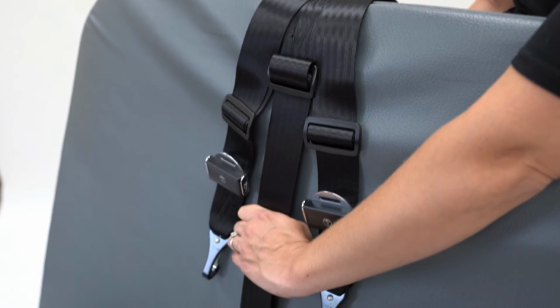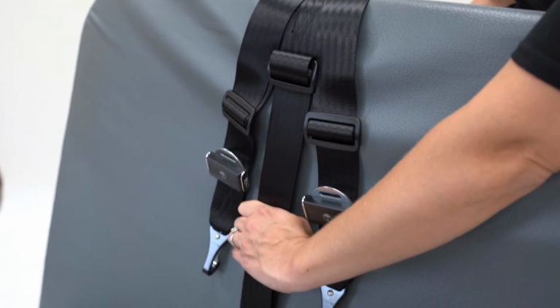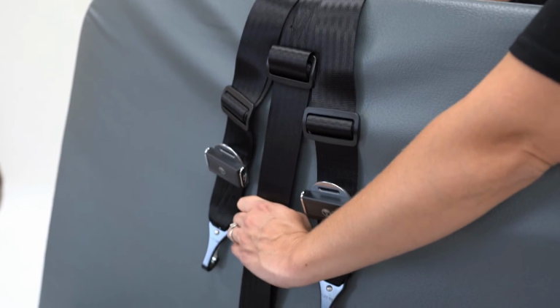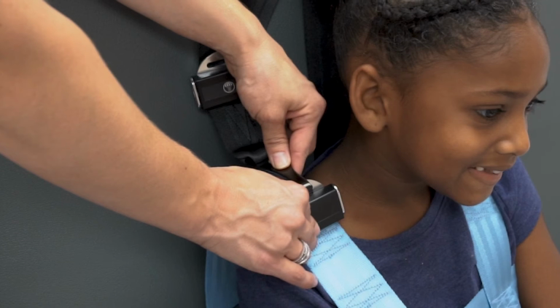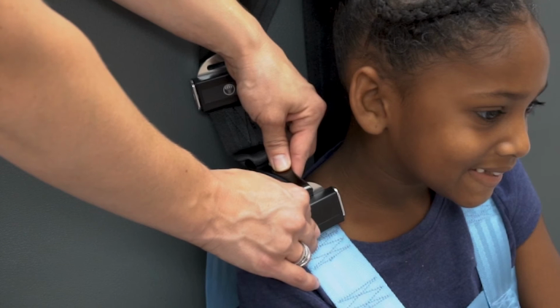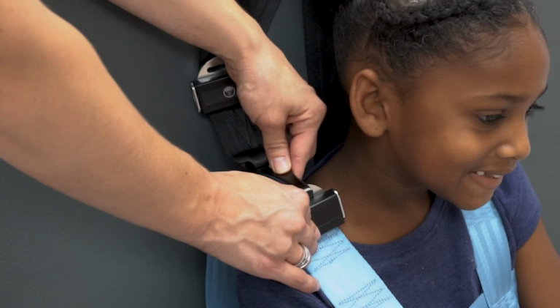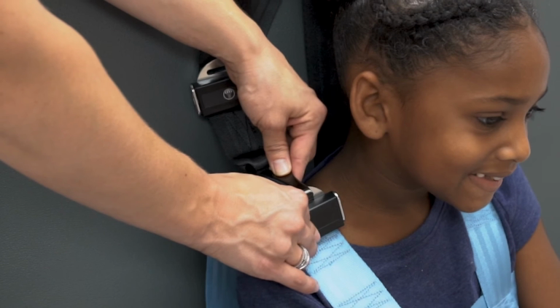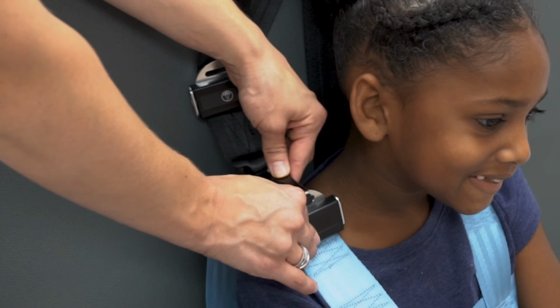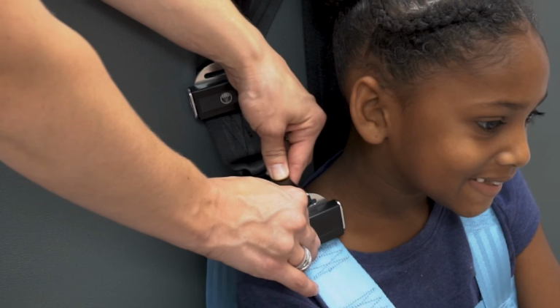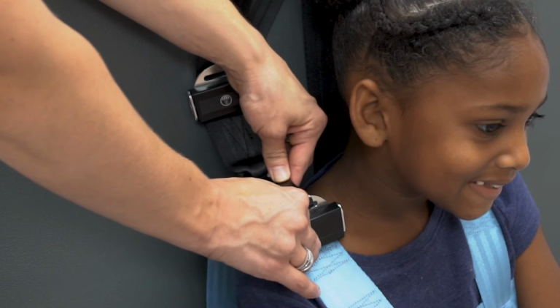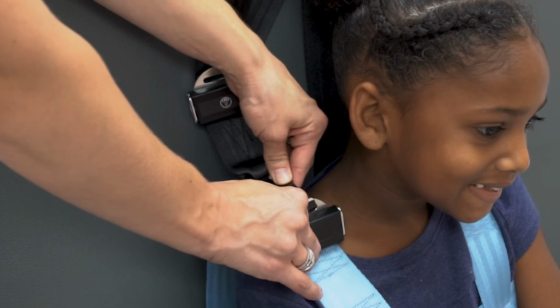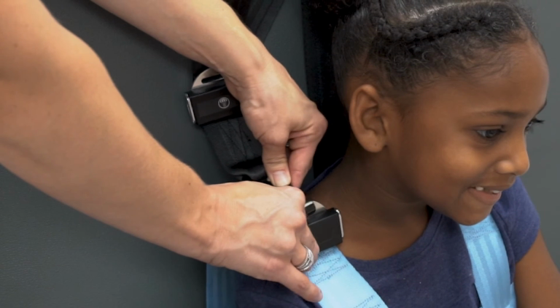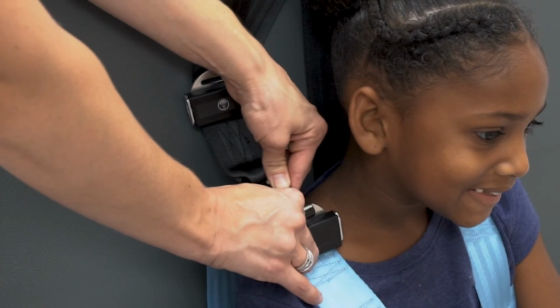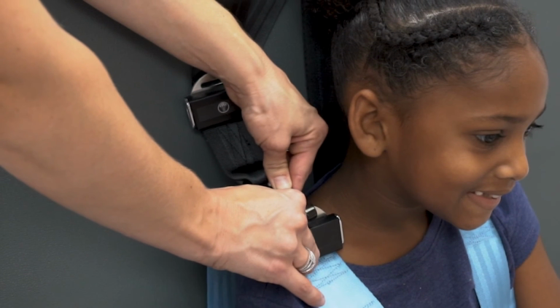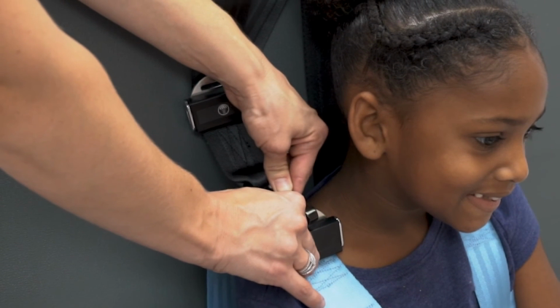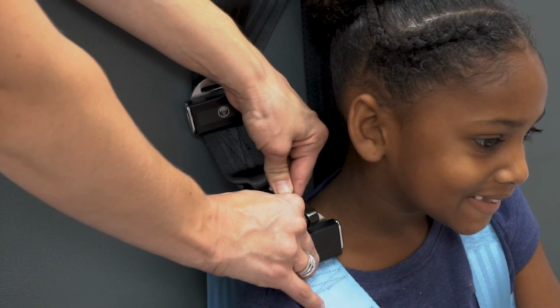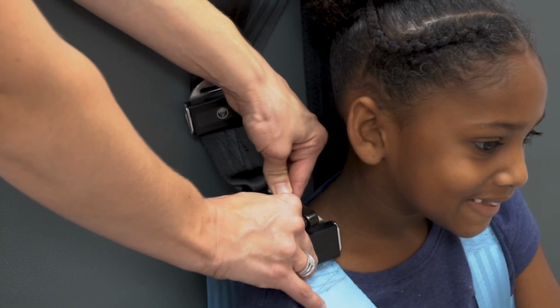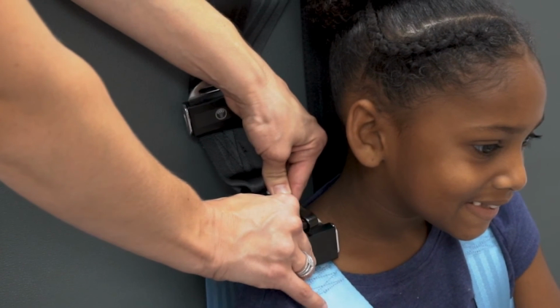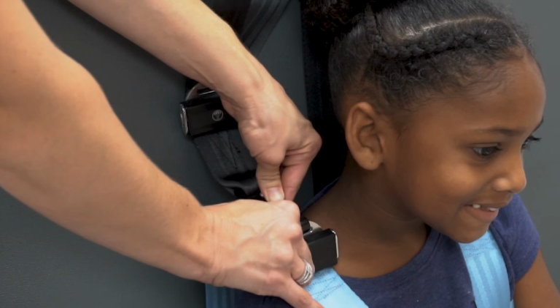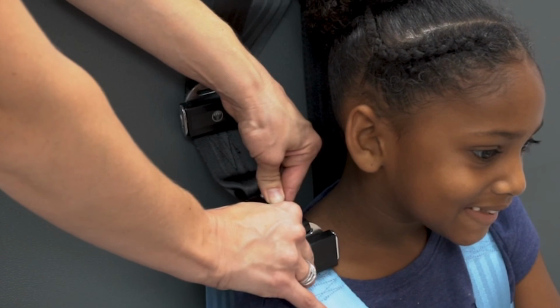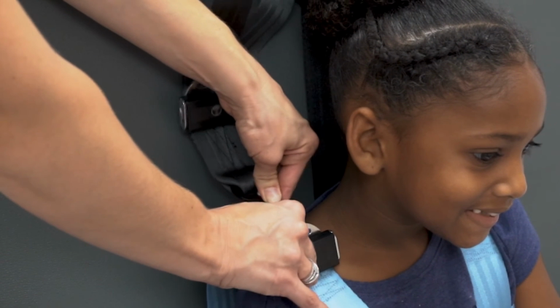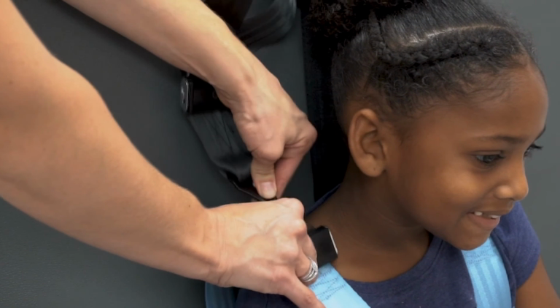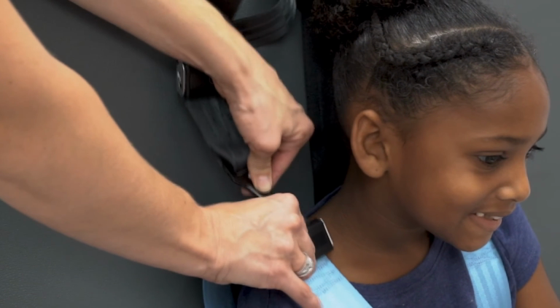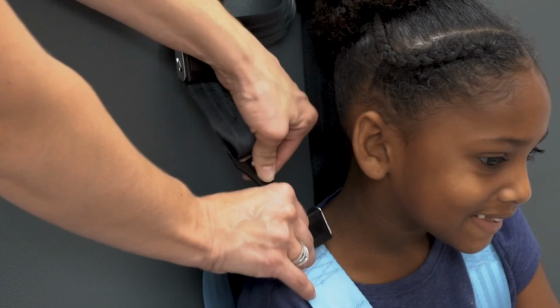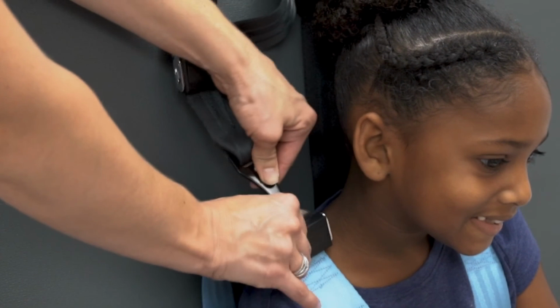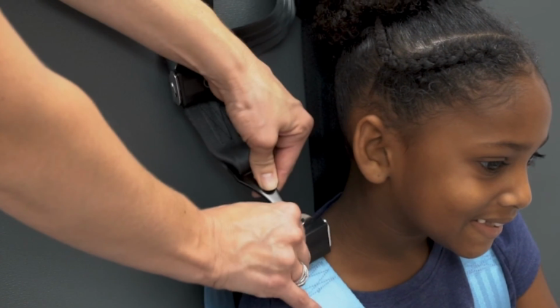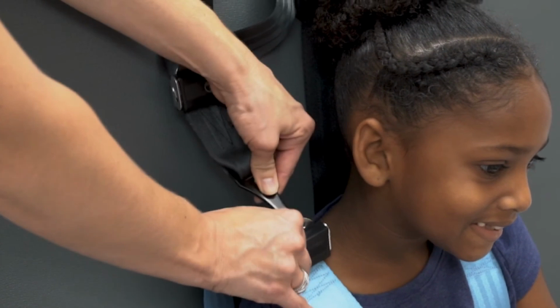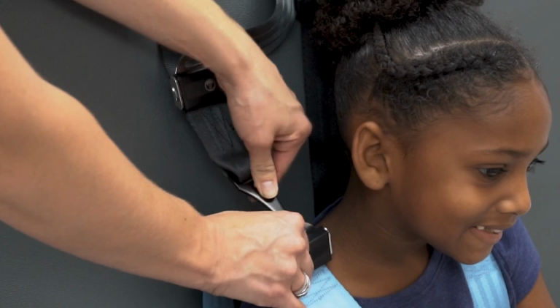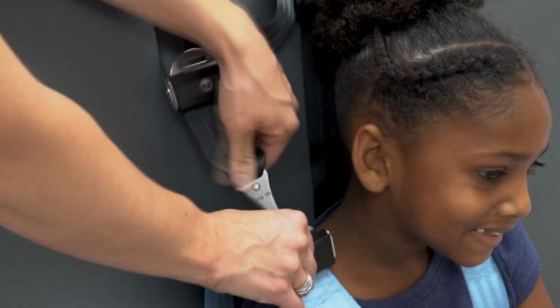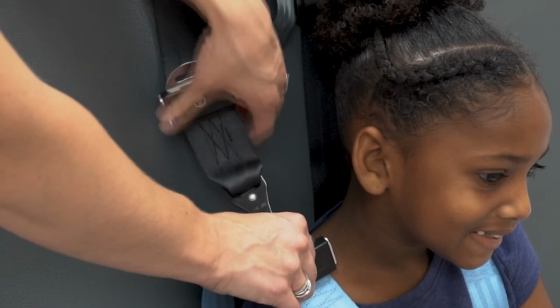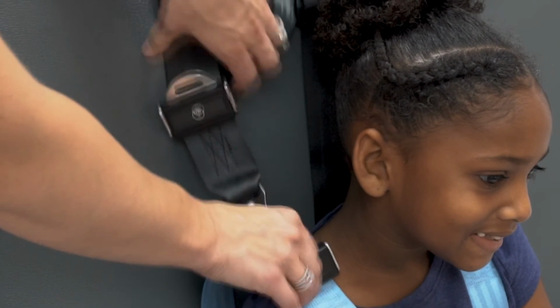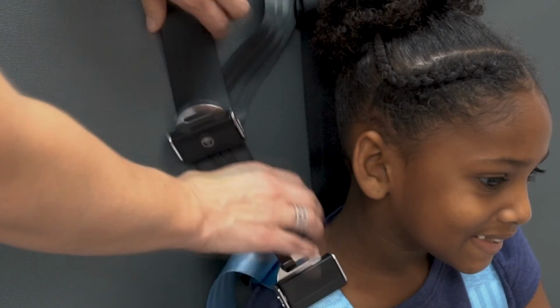Step 11: Attach adjustable hook ends to tether slots on the shoulder adjusters on the vest.